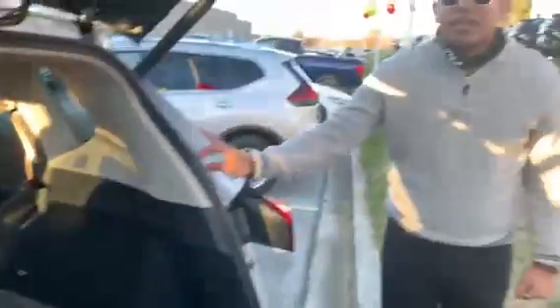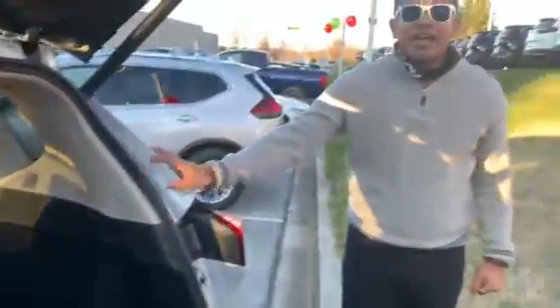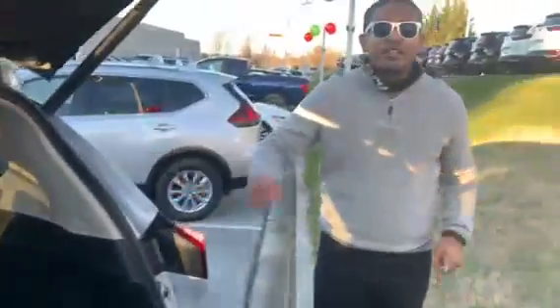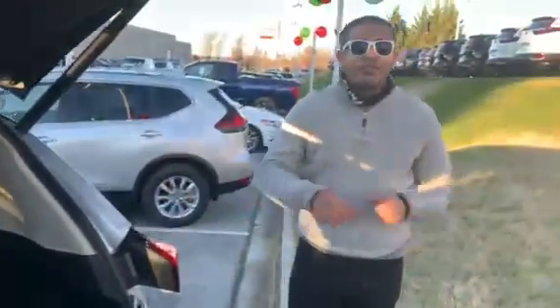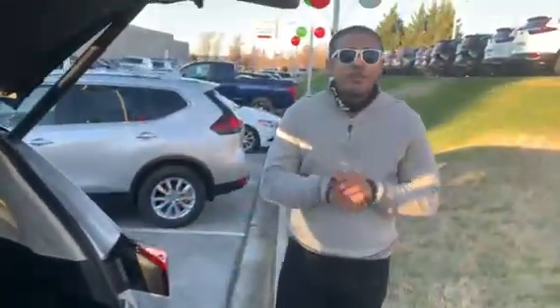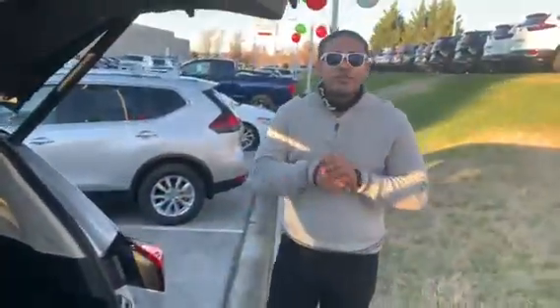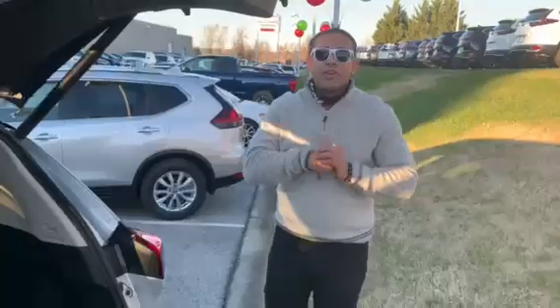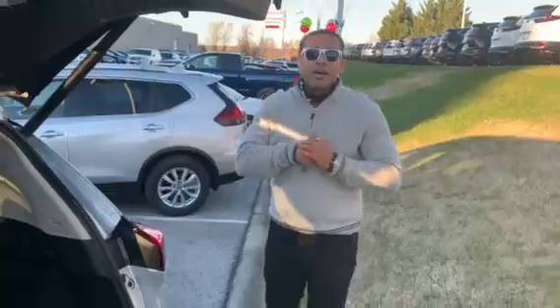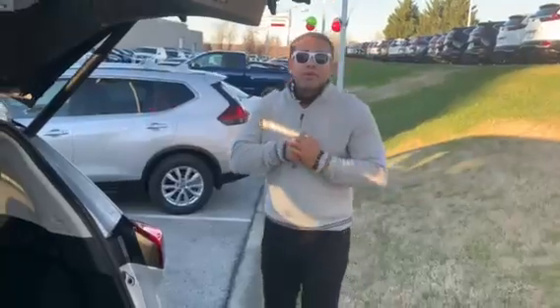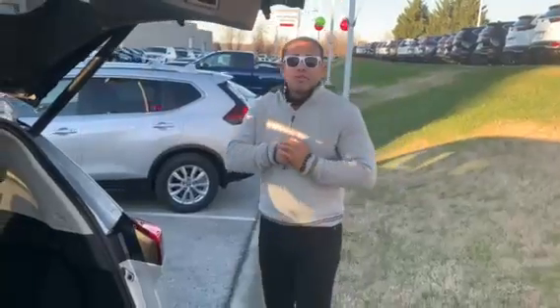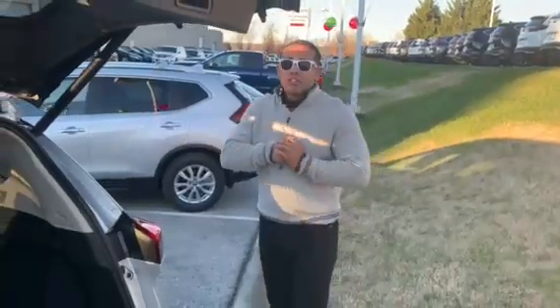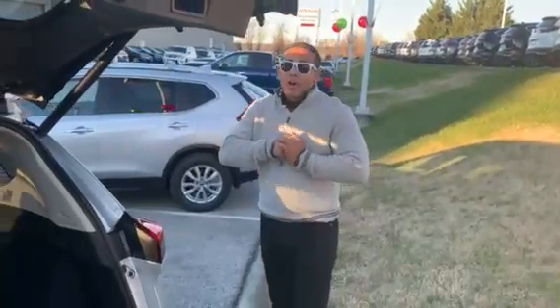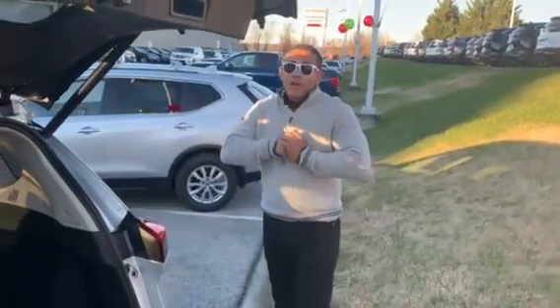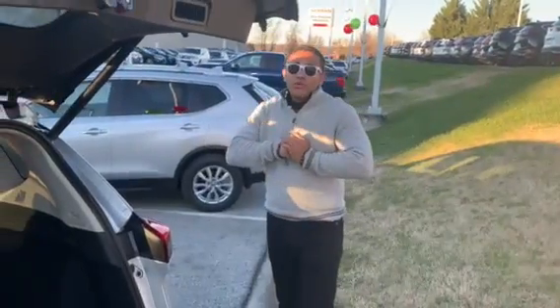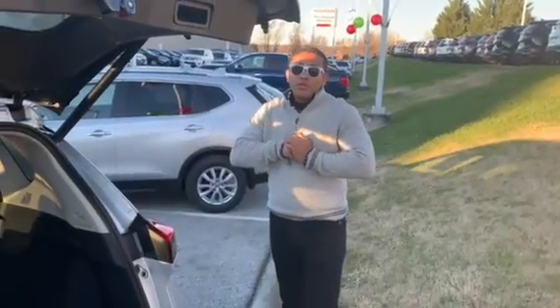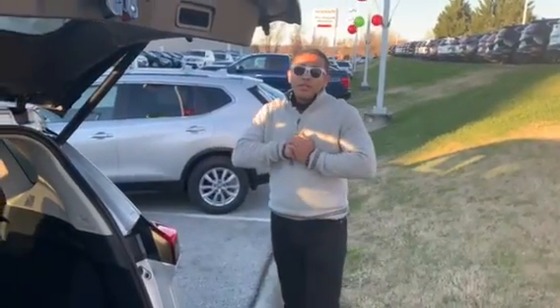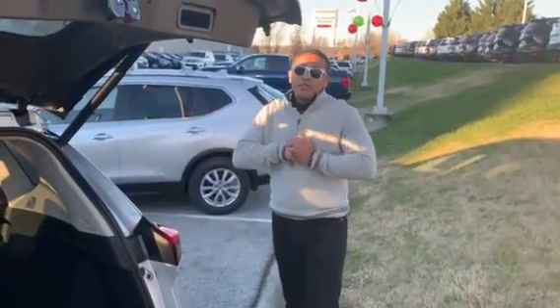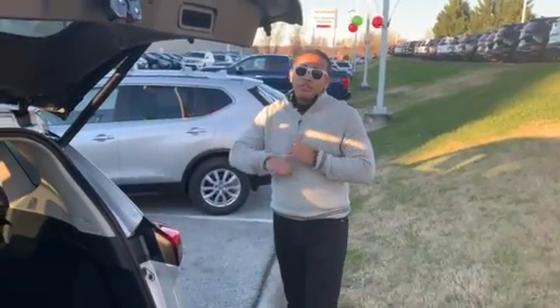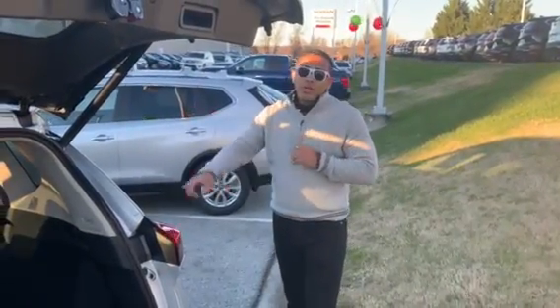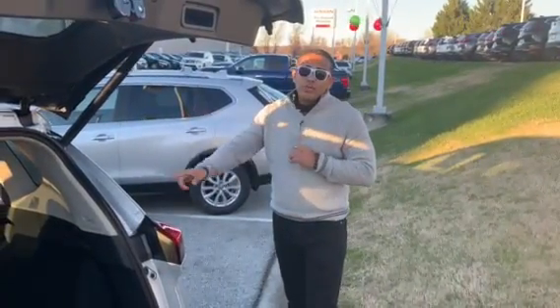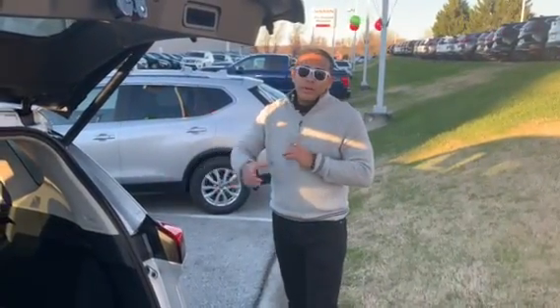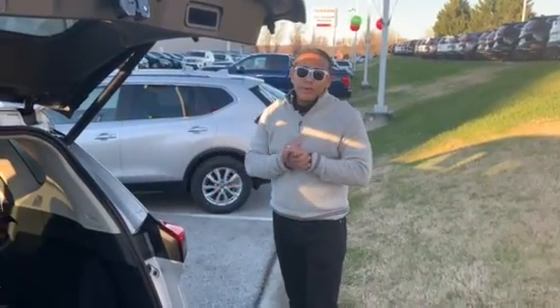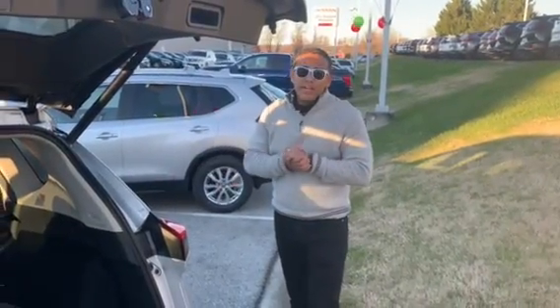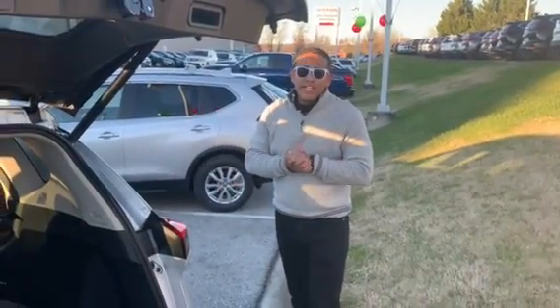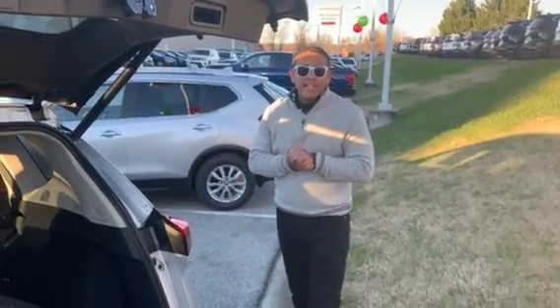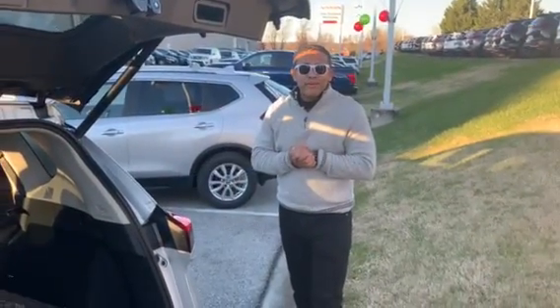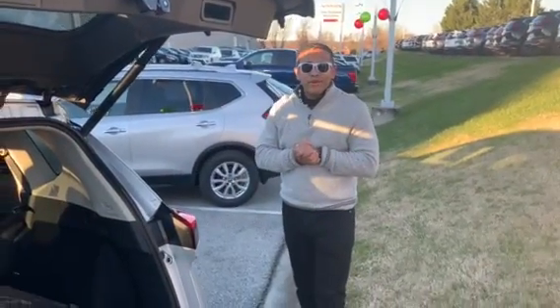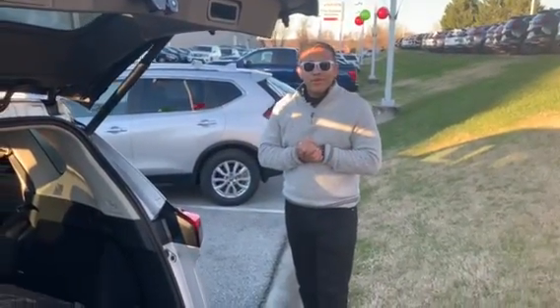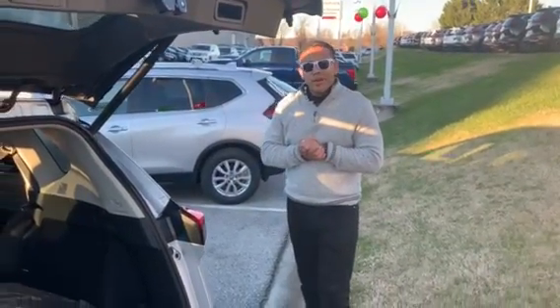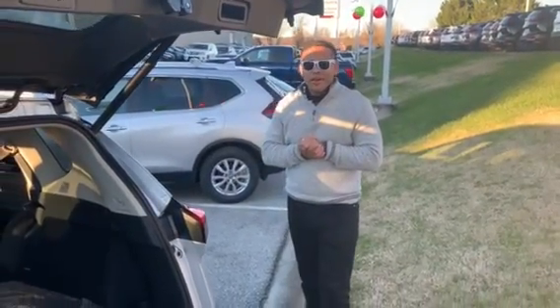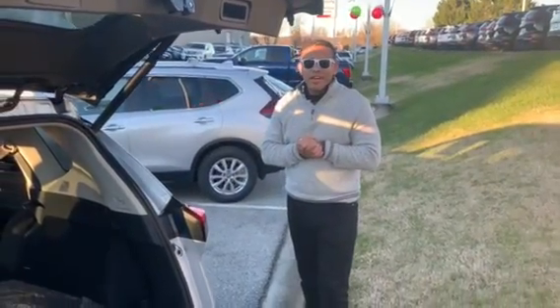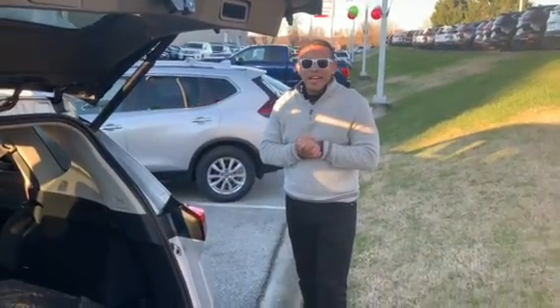Guys, this vehicle is phenomenal. It's an all-new look of the 2021 Nissan Rogue. Come on down.